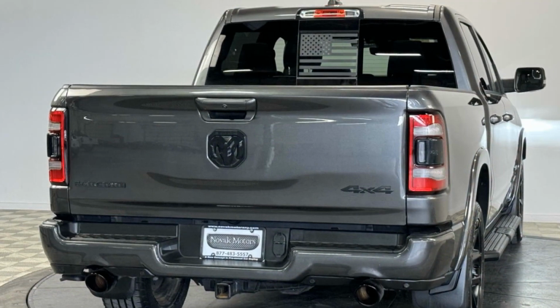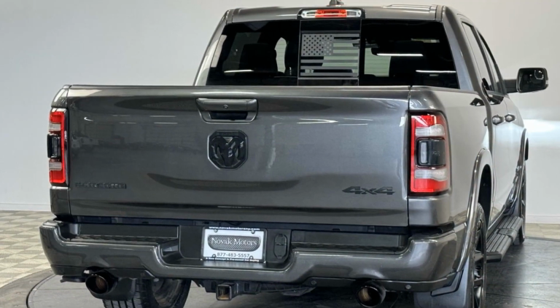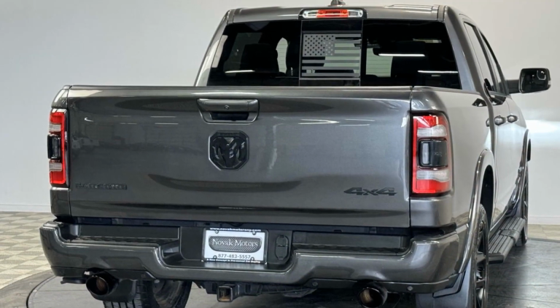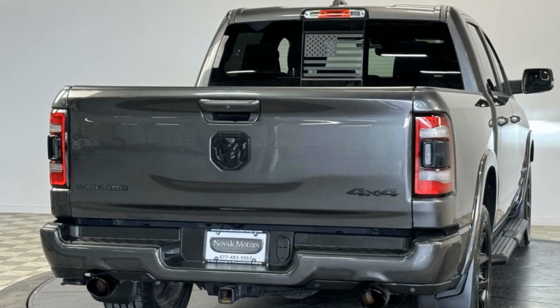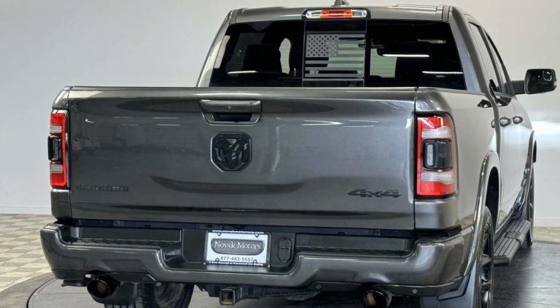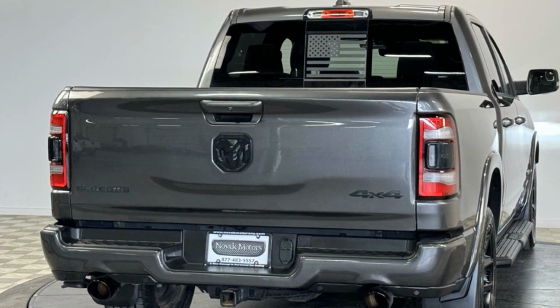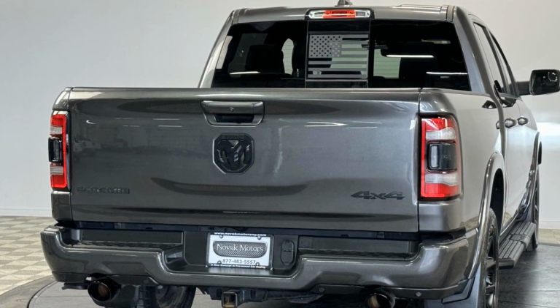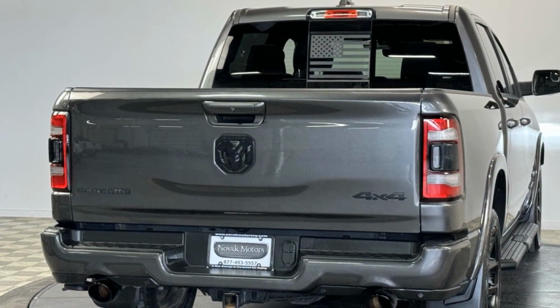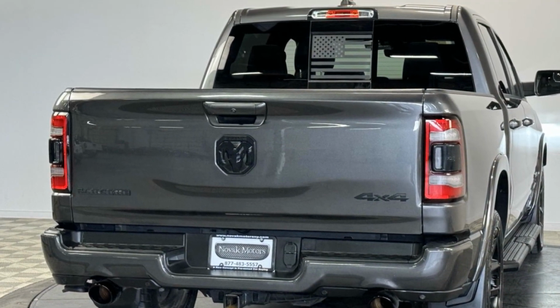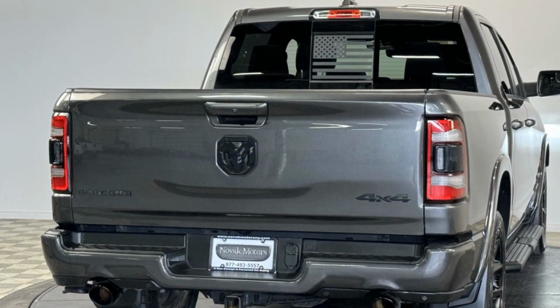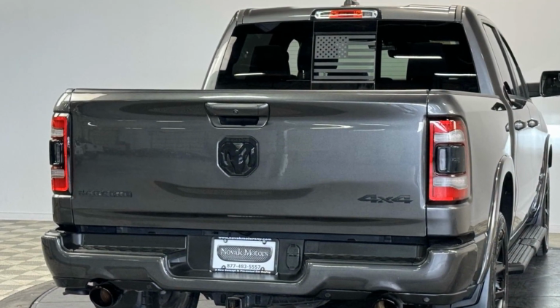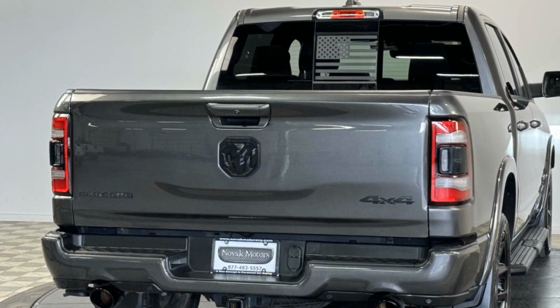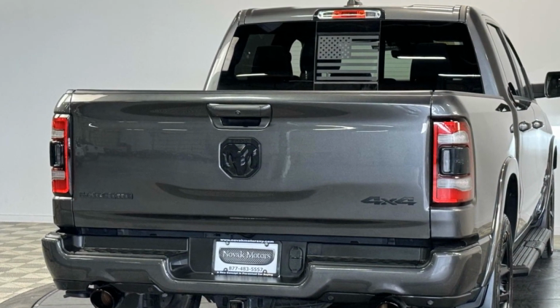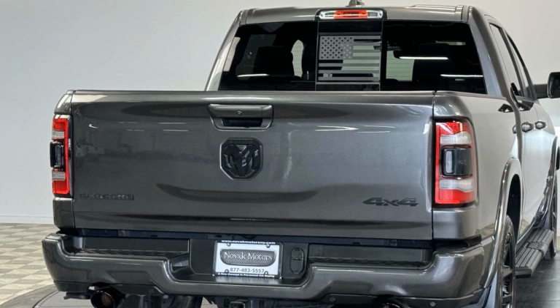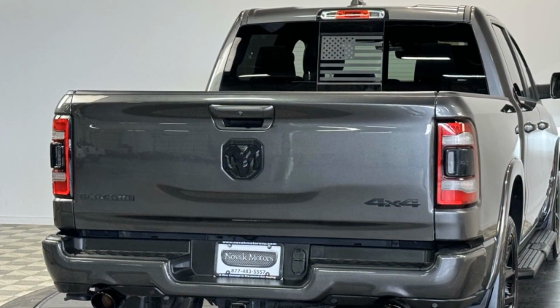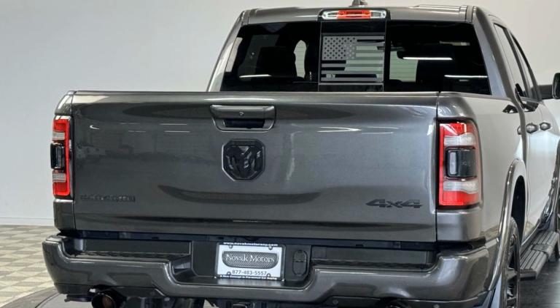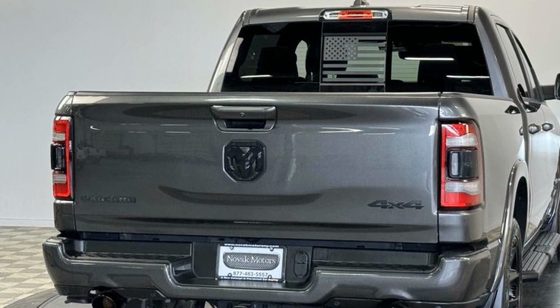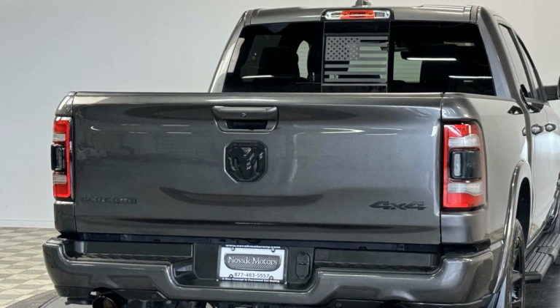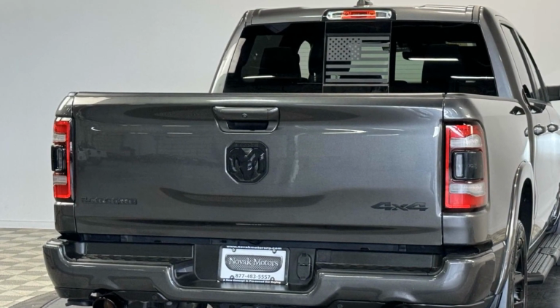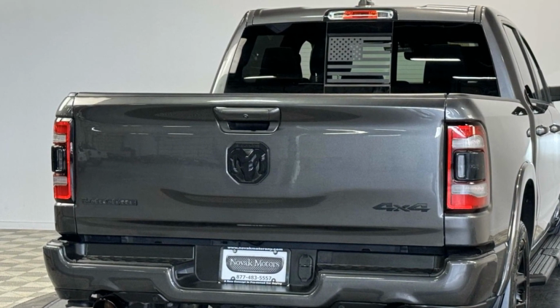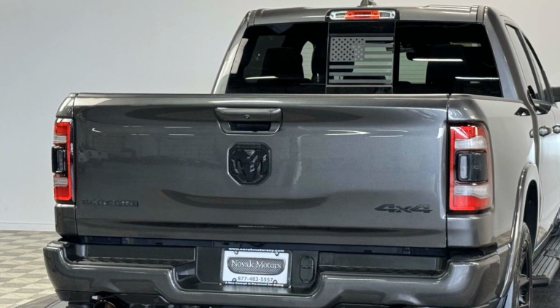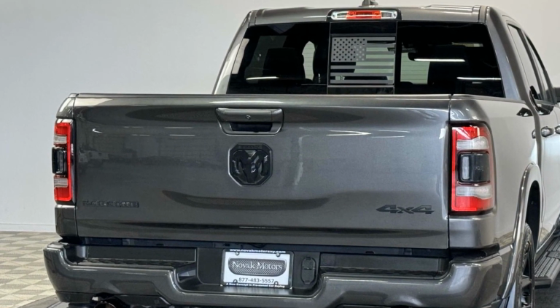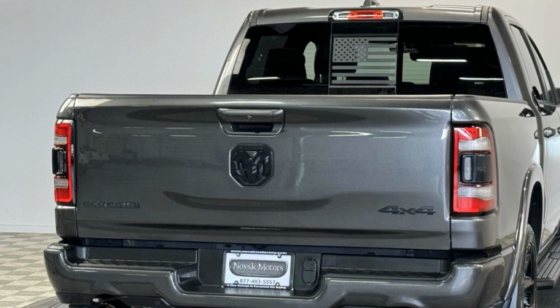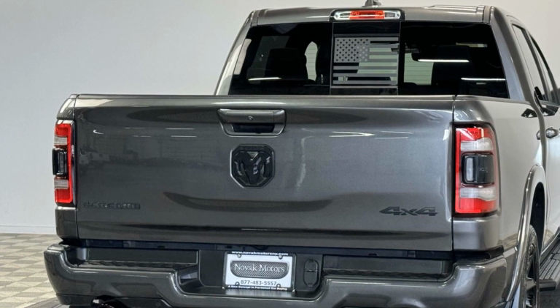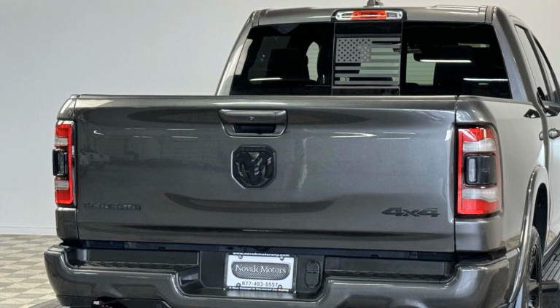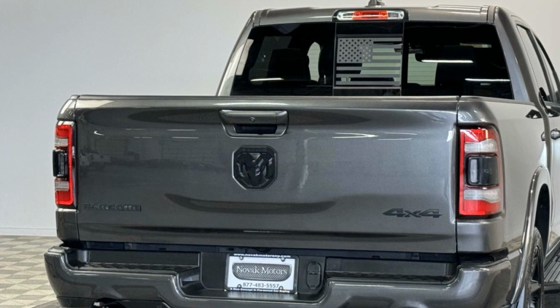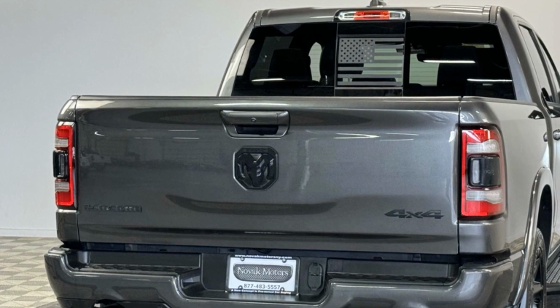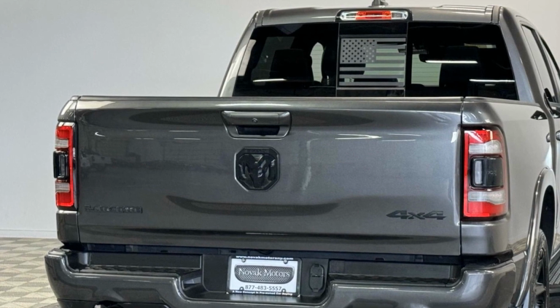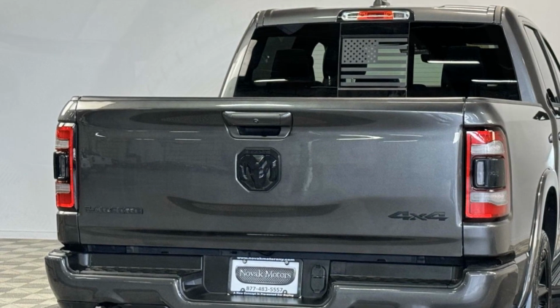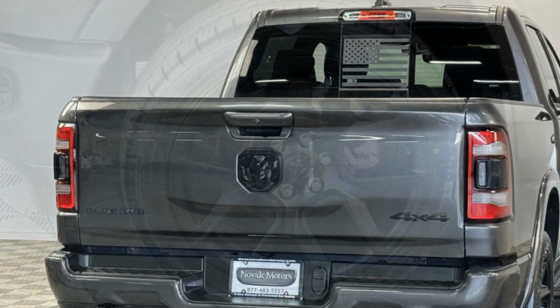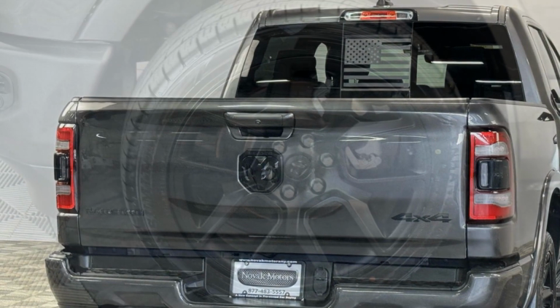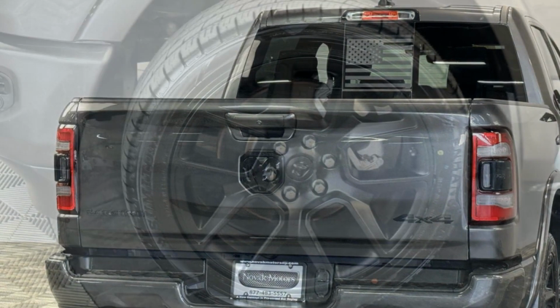Bluetooth. Brake assist. Keyless start. Visit us today — your dream car is waiting.